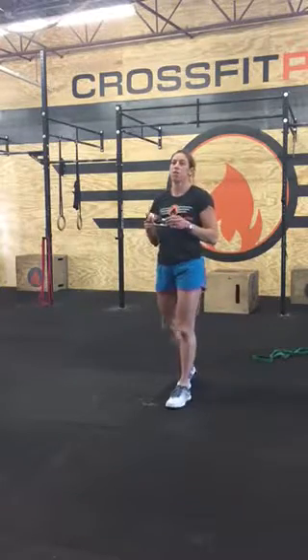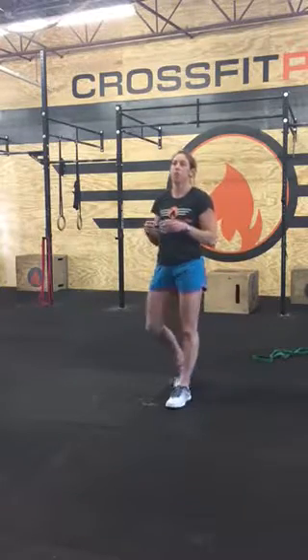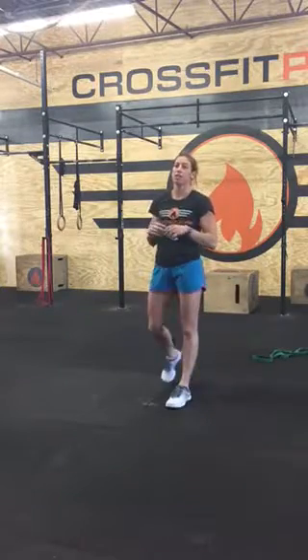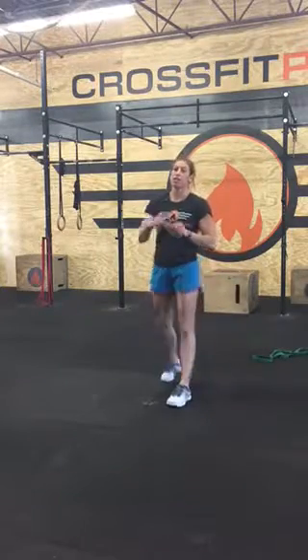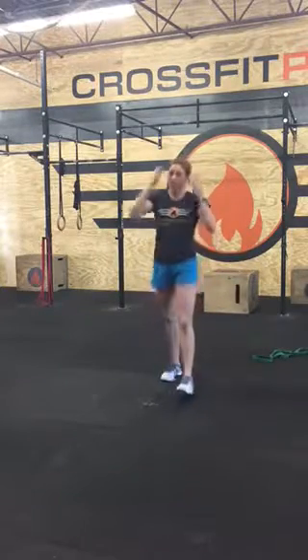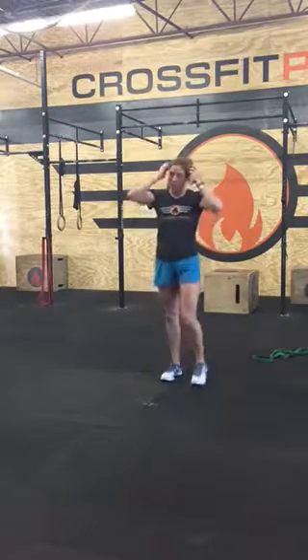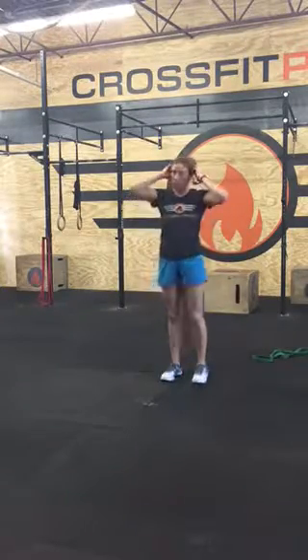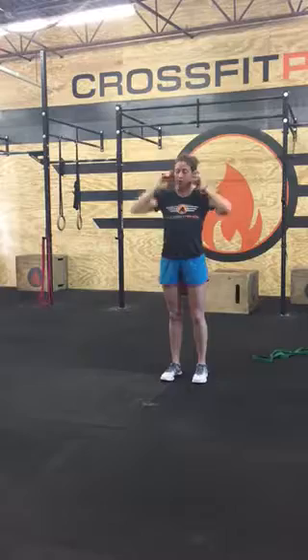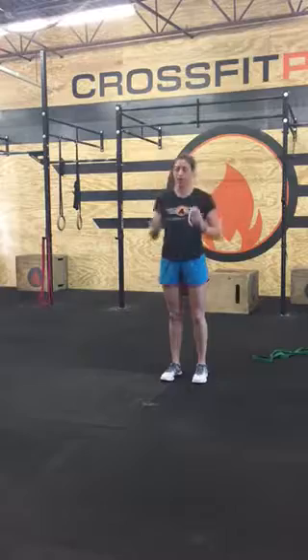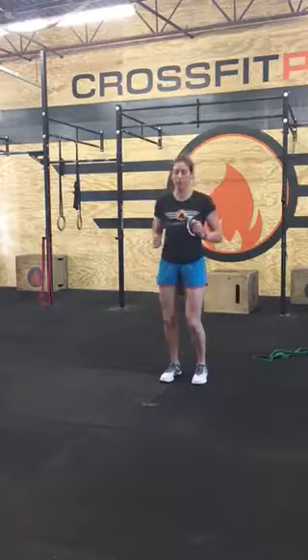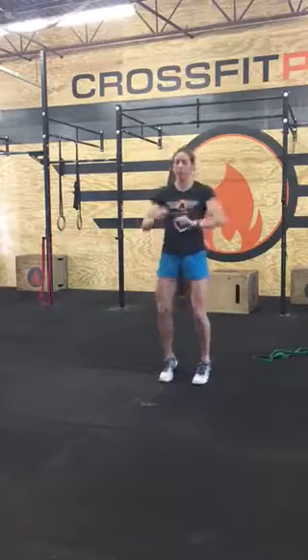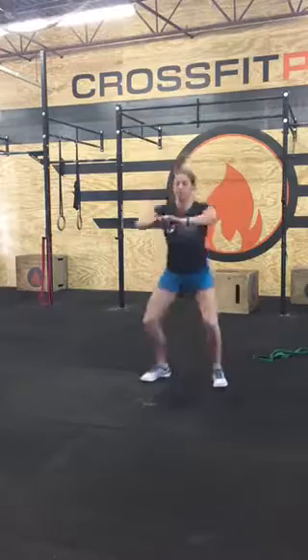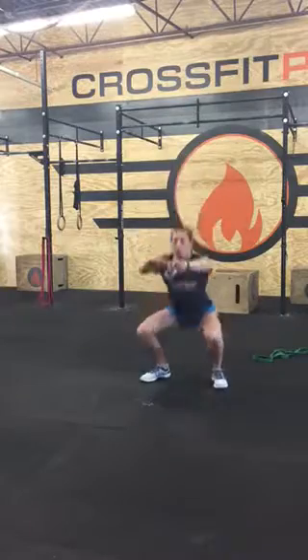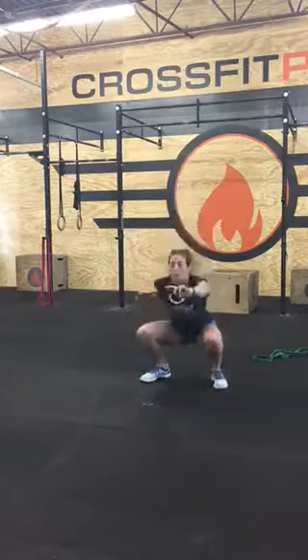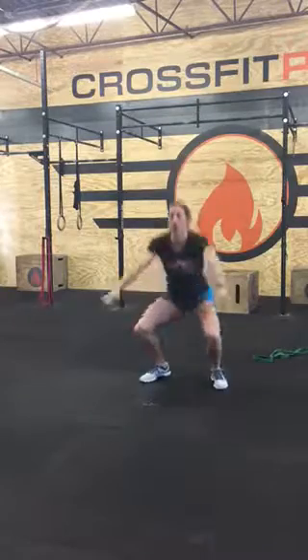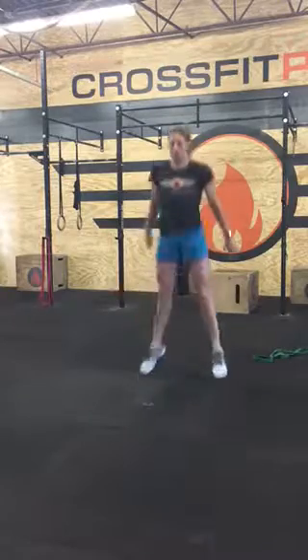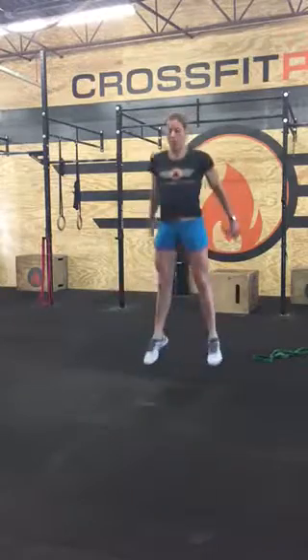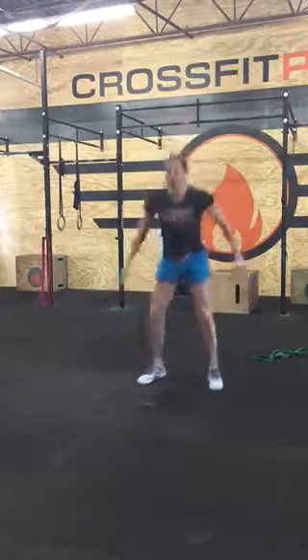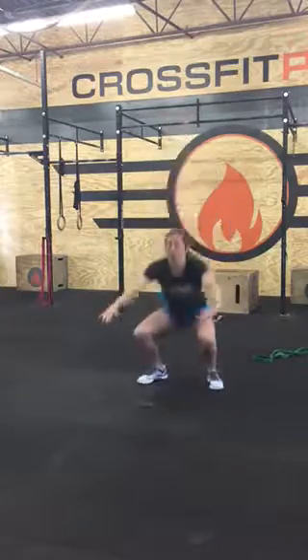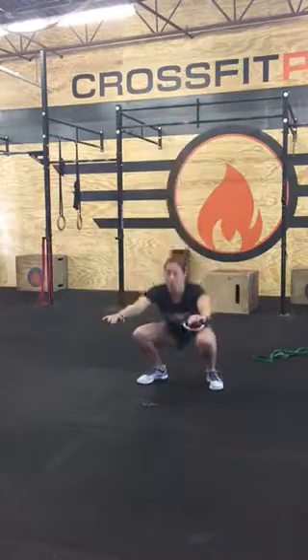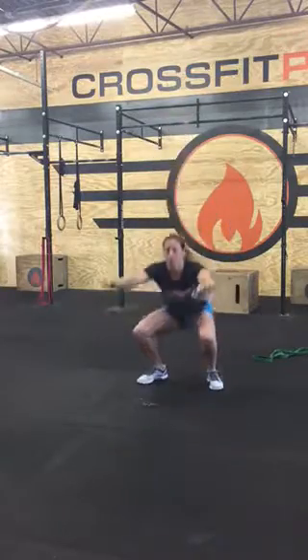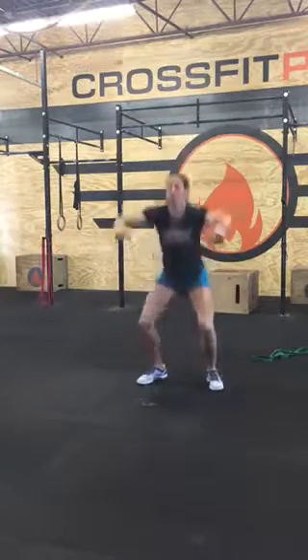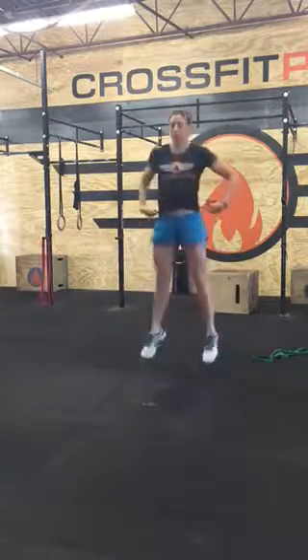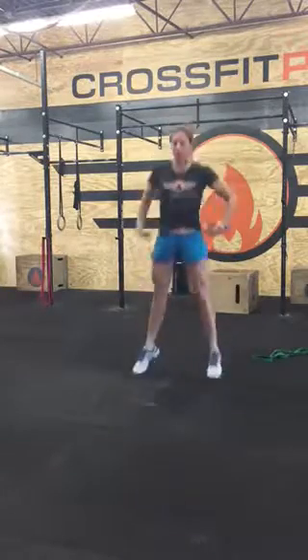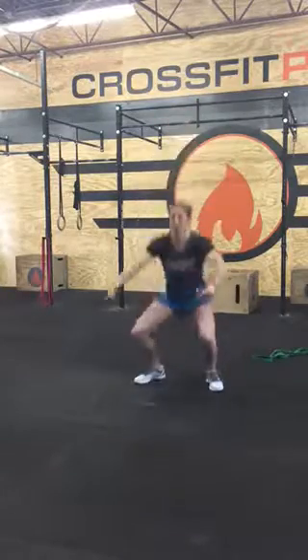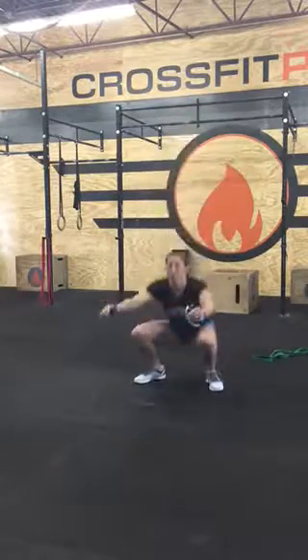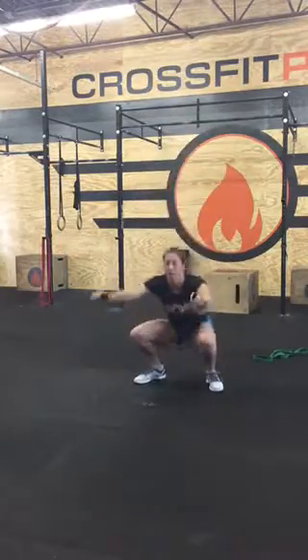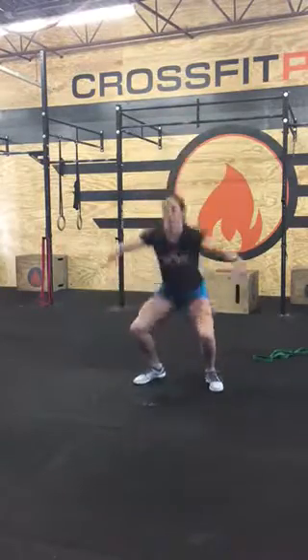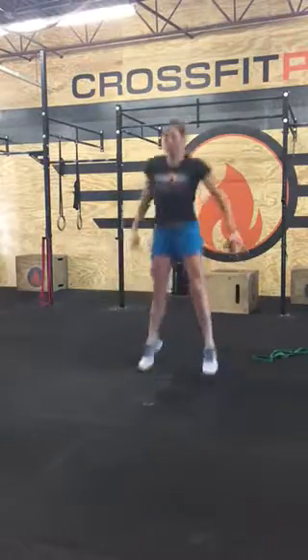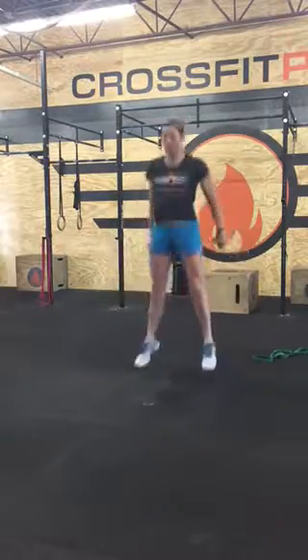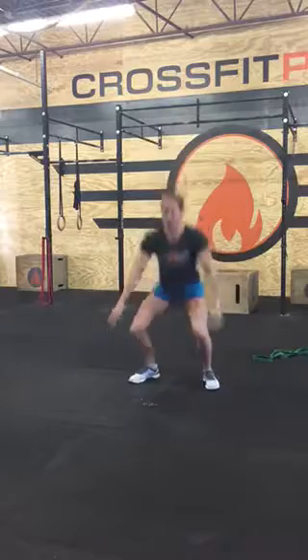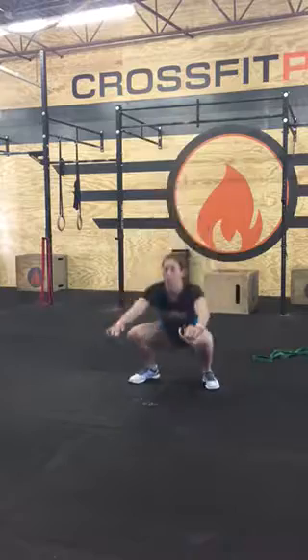You have a squat jump, so you'll do ten reps. Squat, hold around the bottom, extend your hips. You're going to use your ankles.